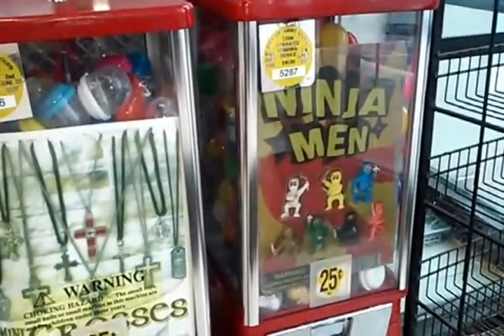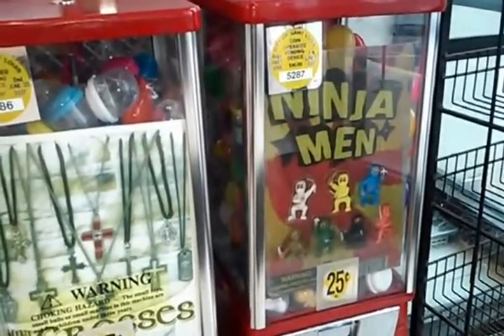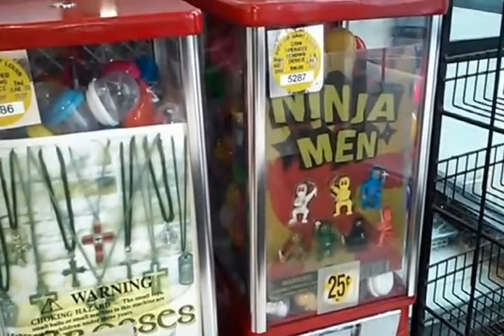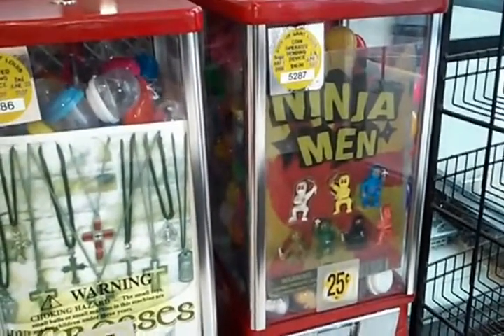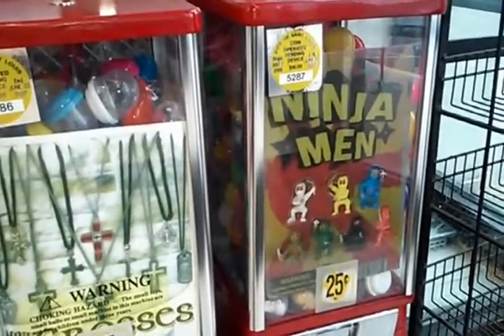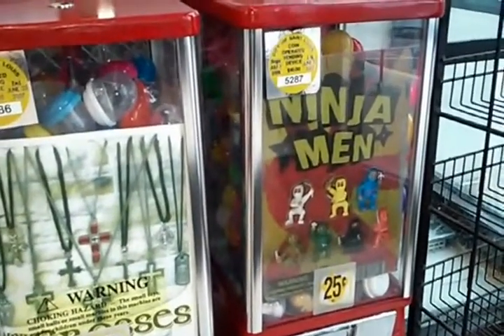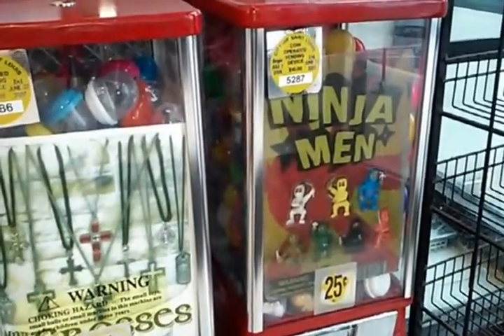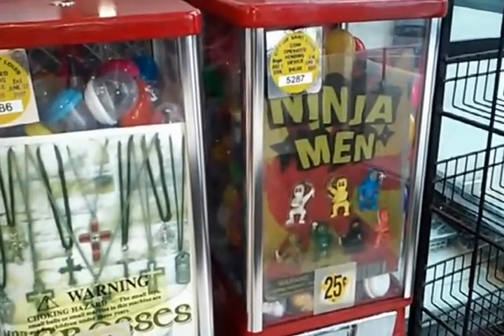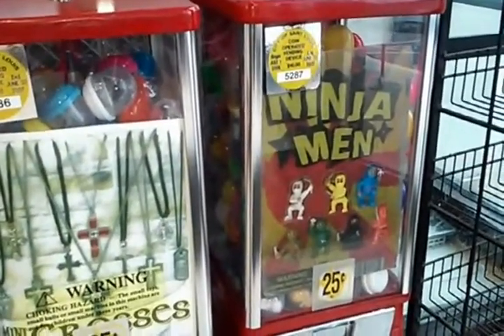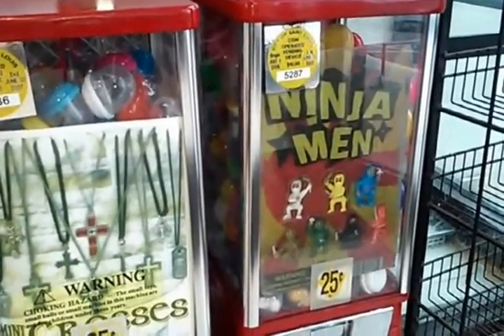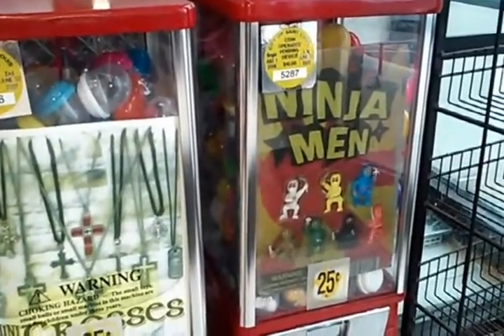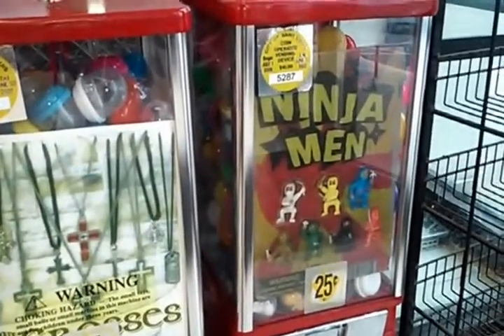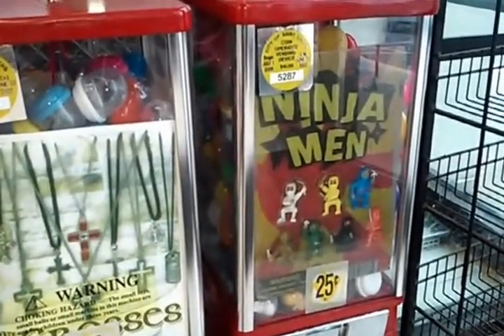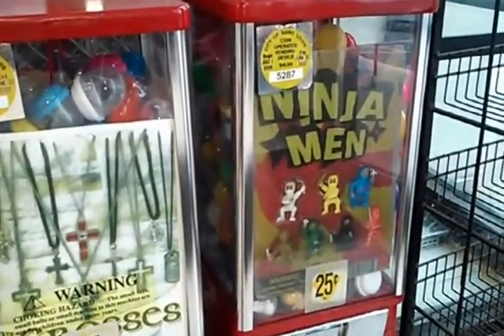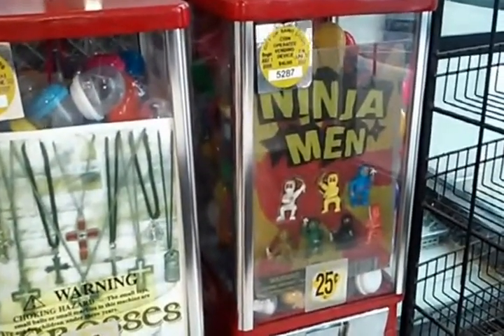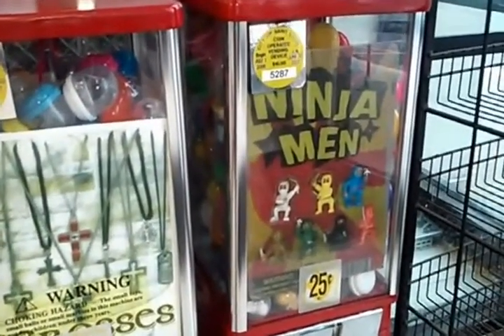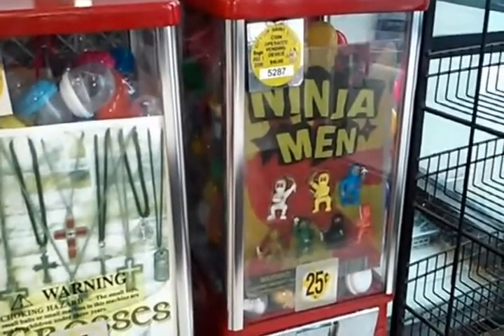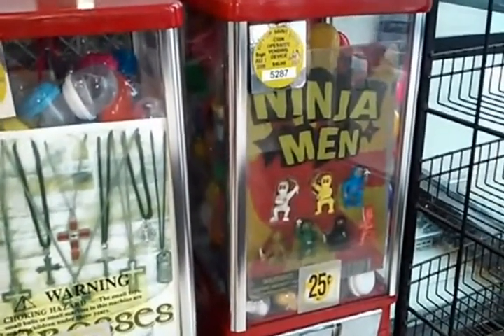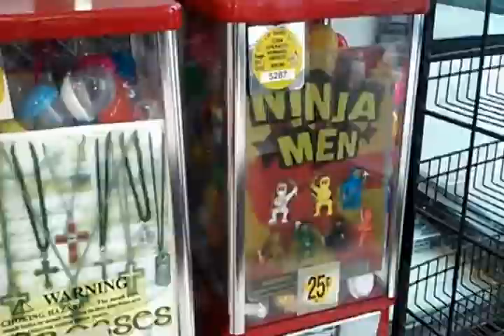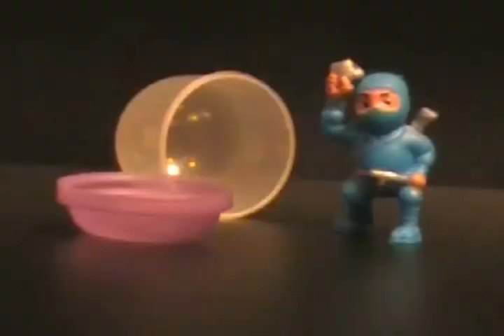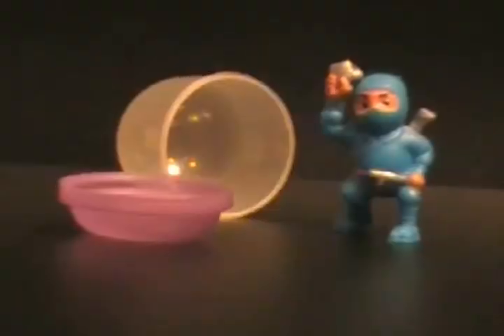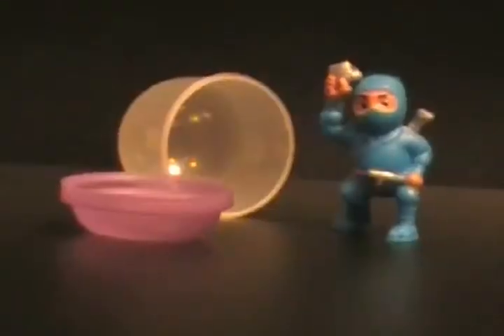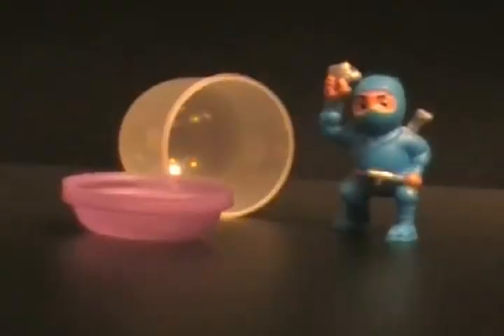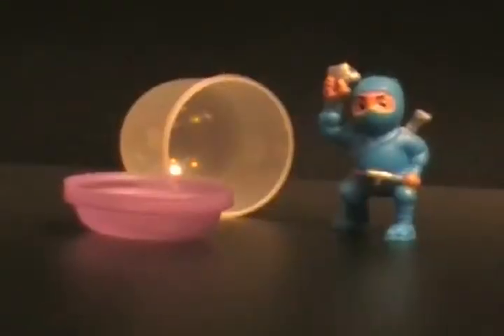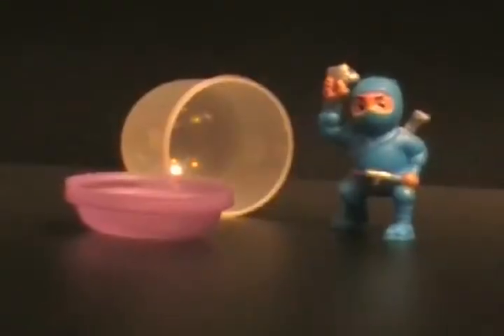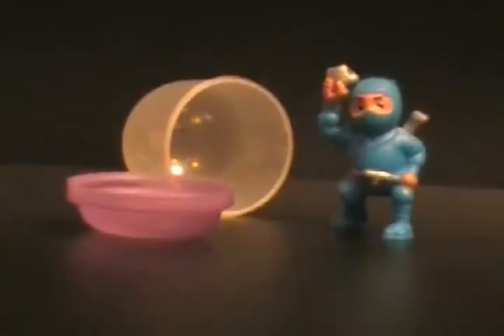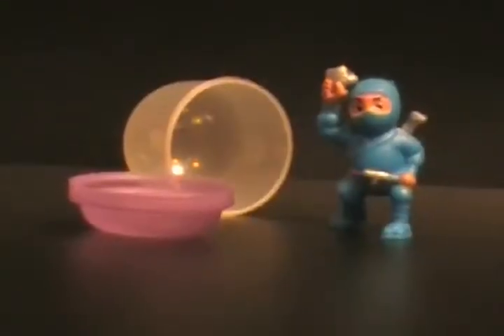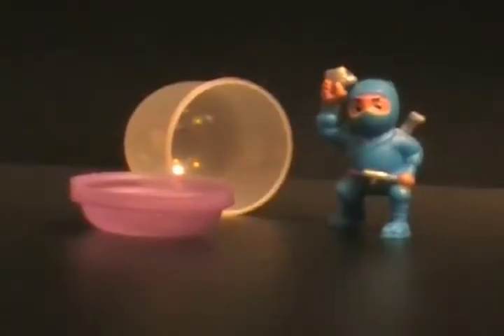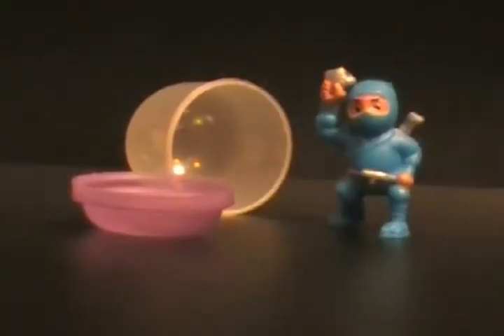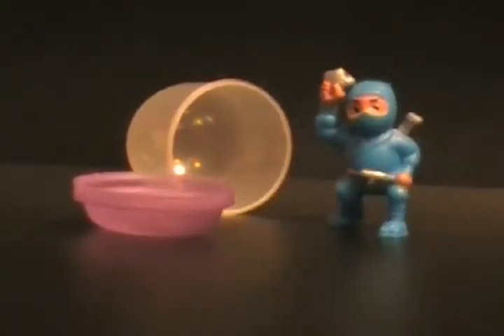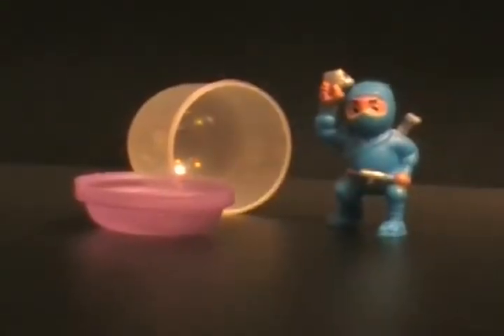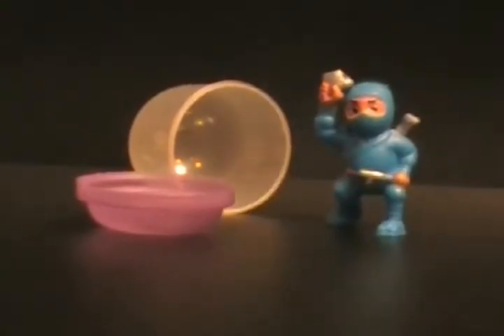They're only a quarter — just 25 cents will buy you a little rubber ninja, and that's fucking great.